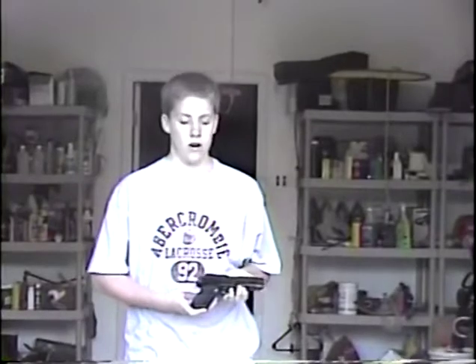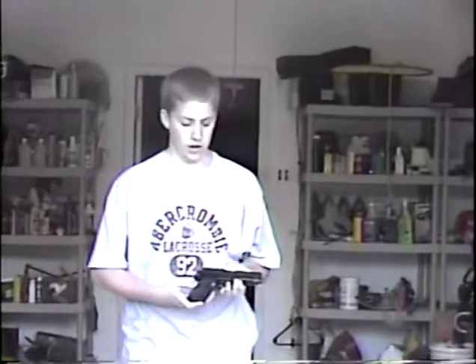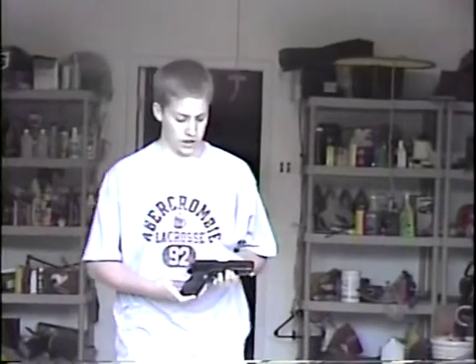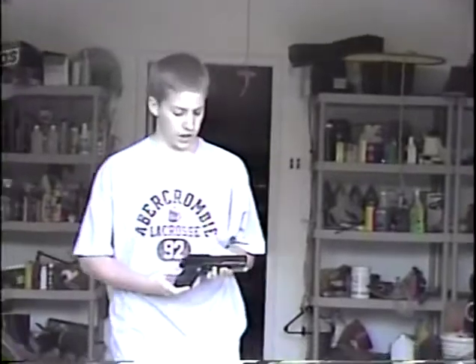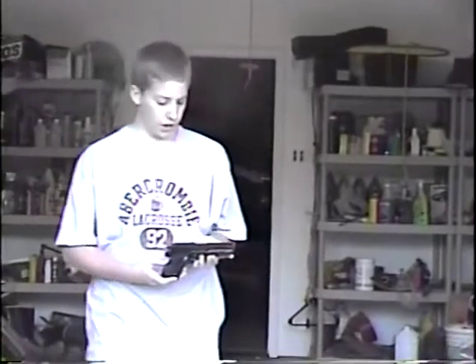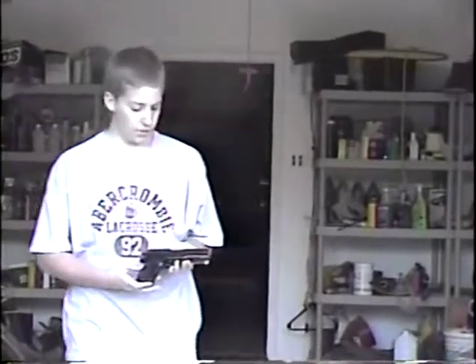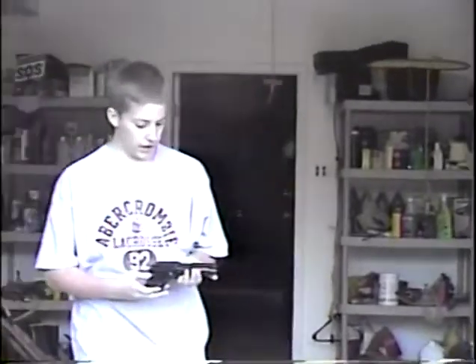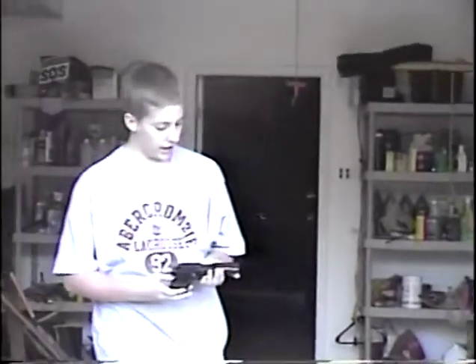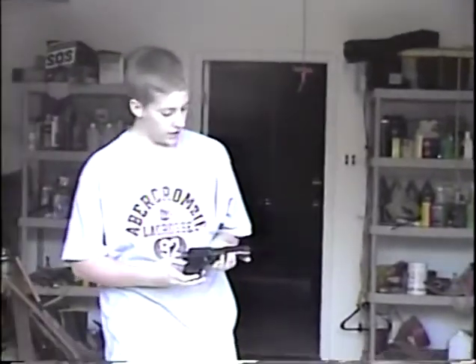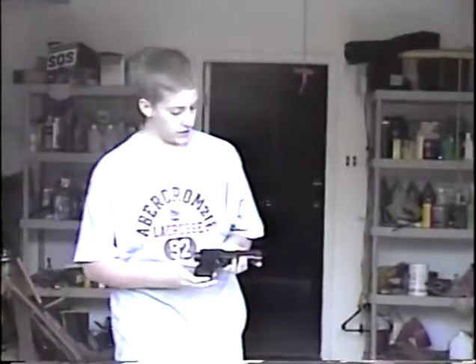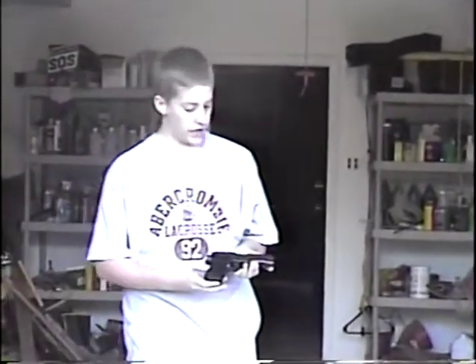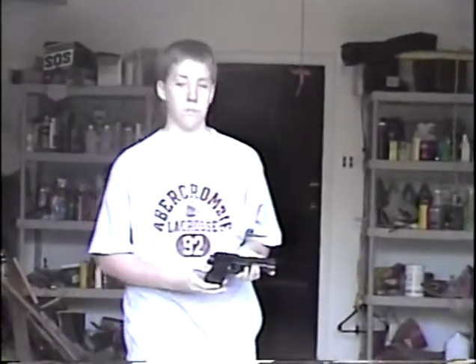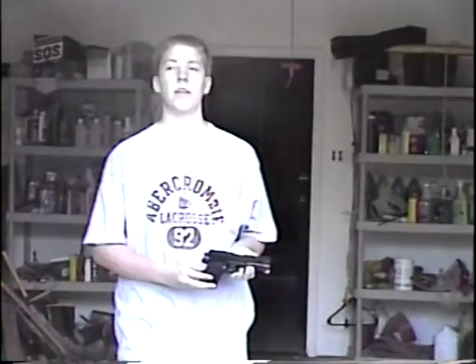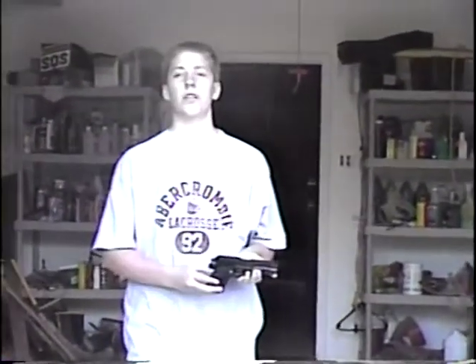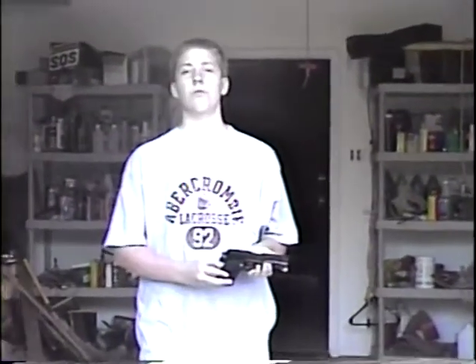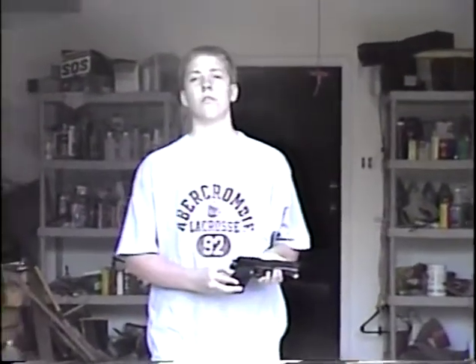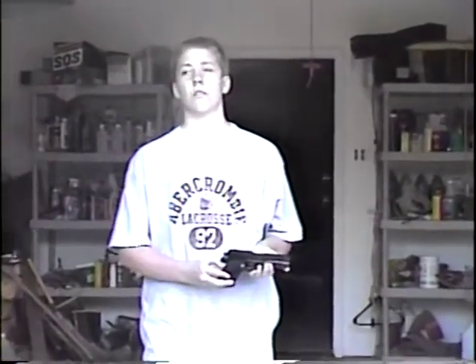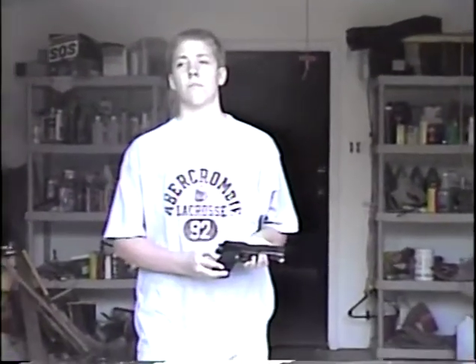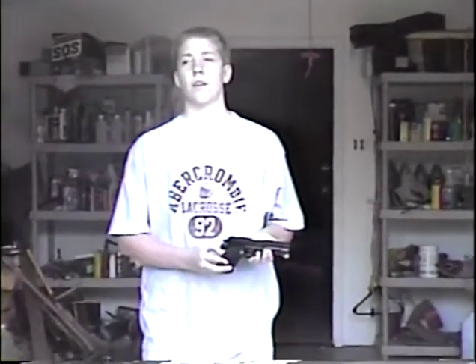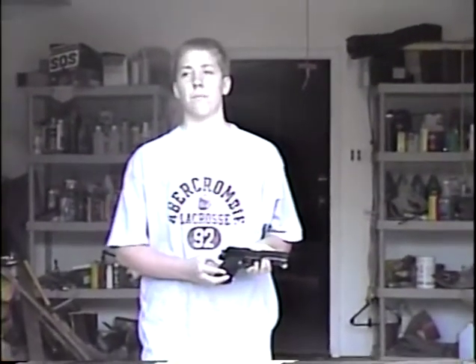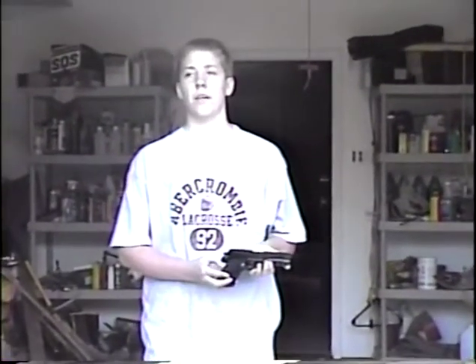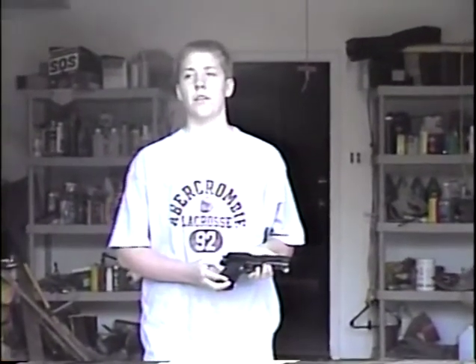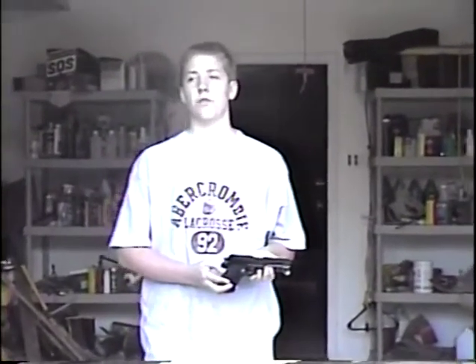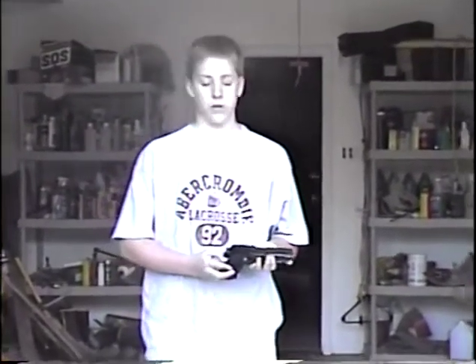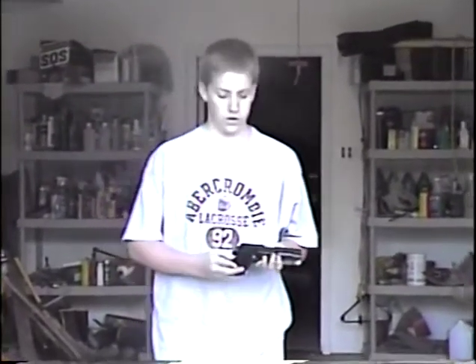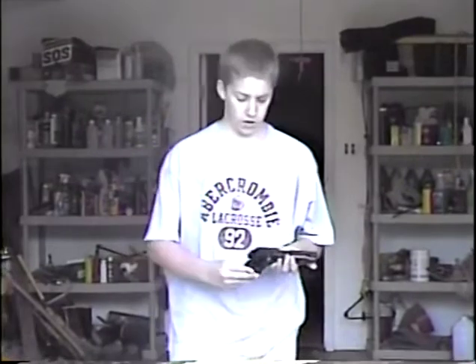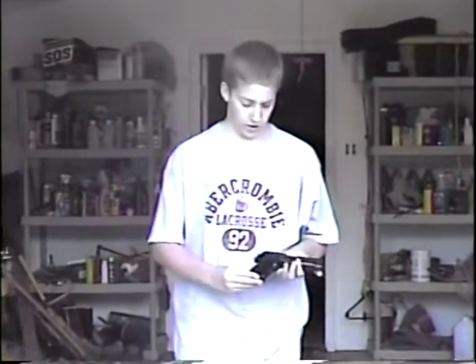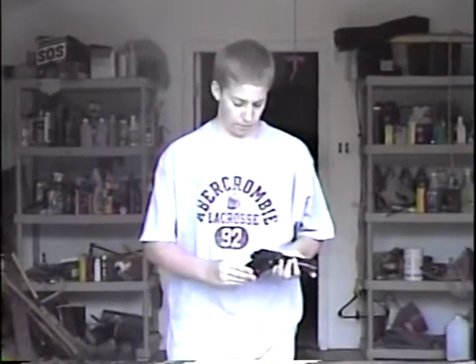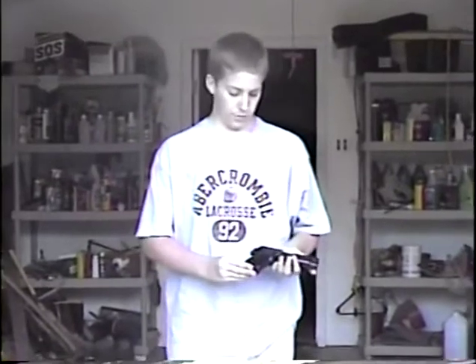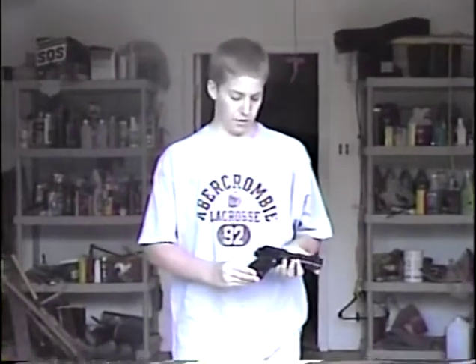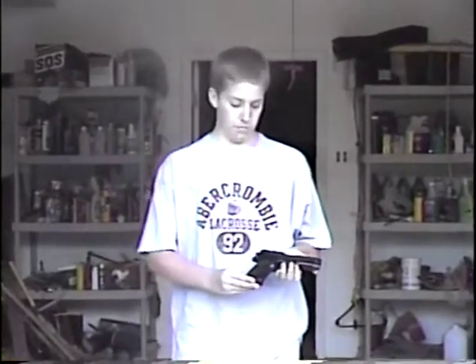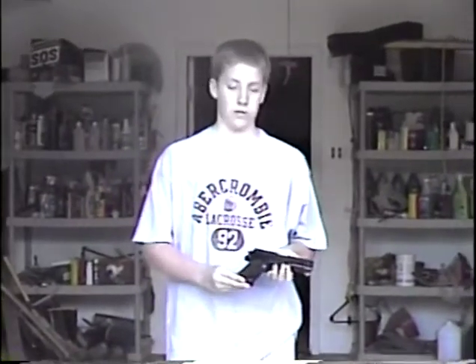This is a German-made Sig P226, 9-millimeter pistol.